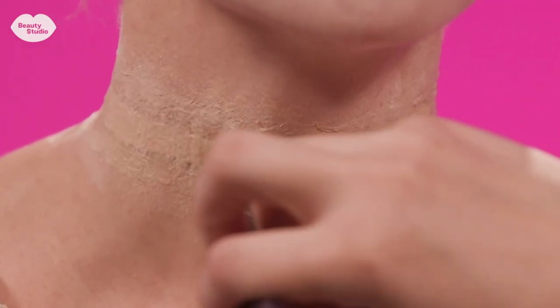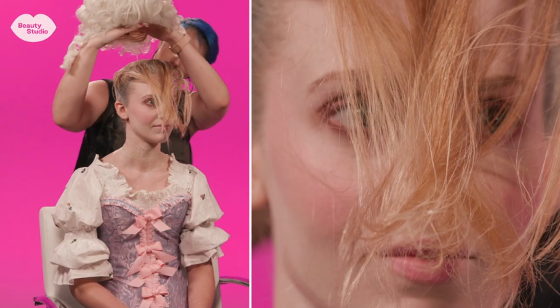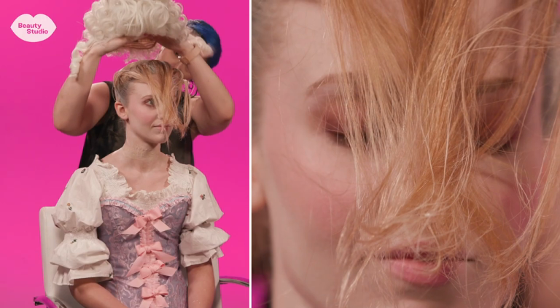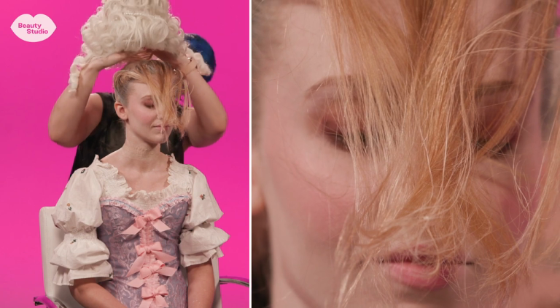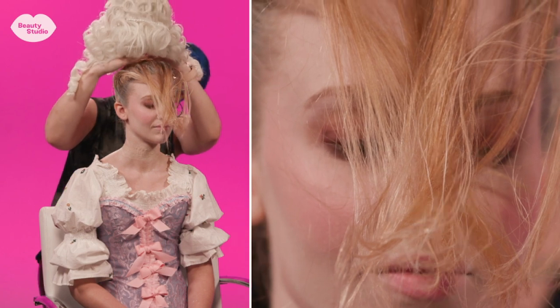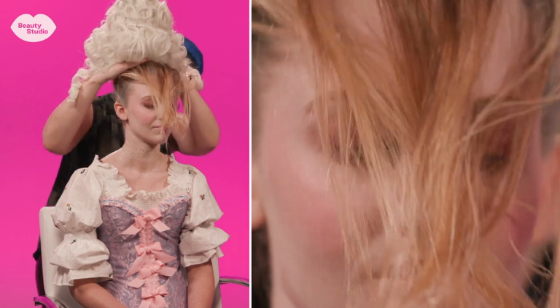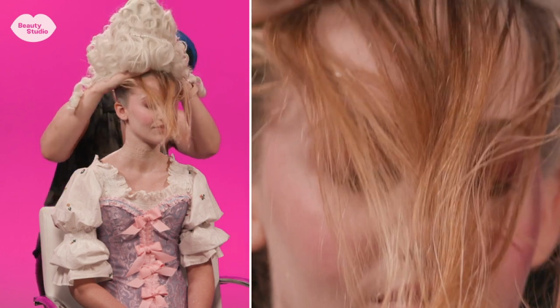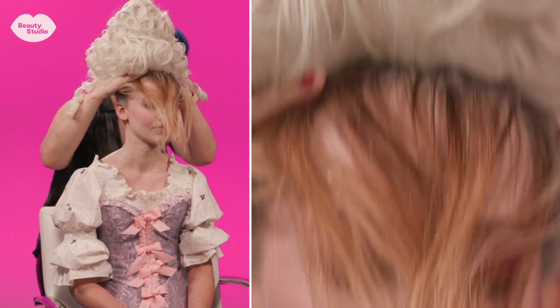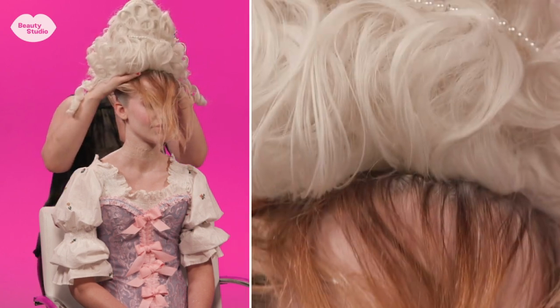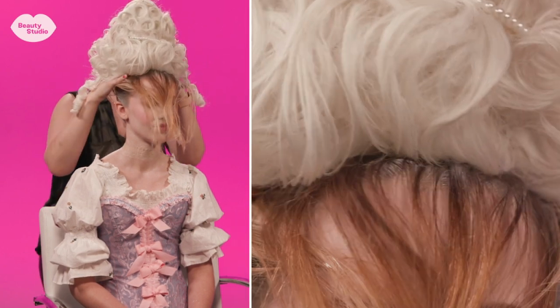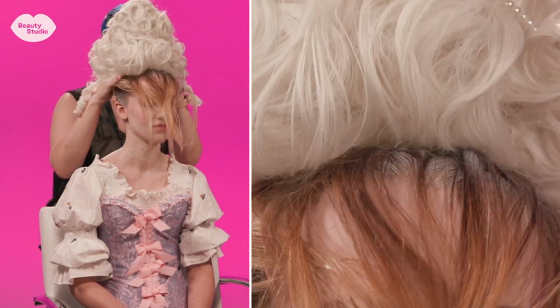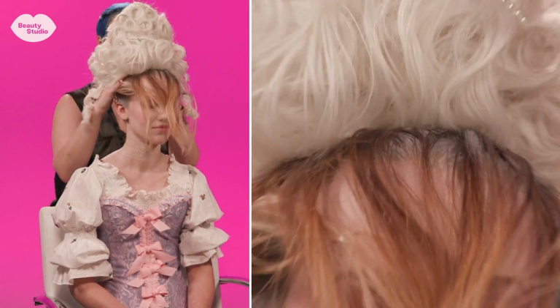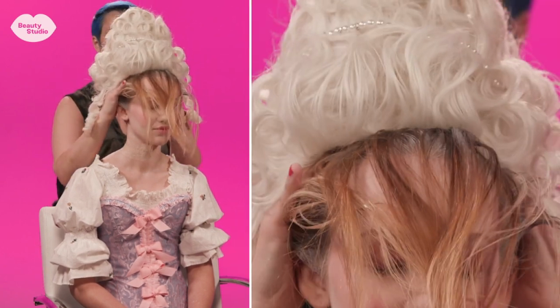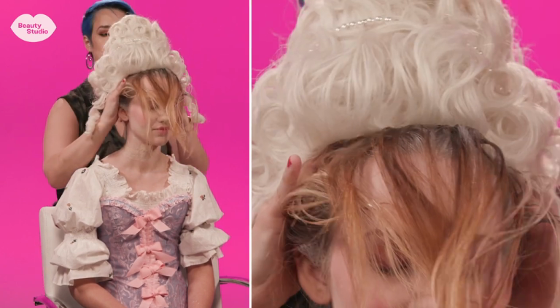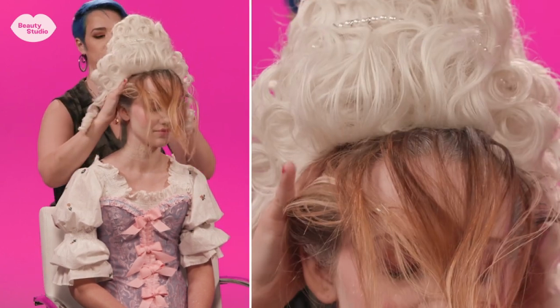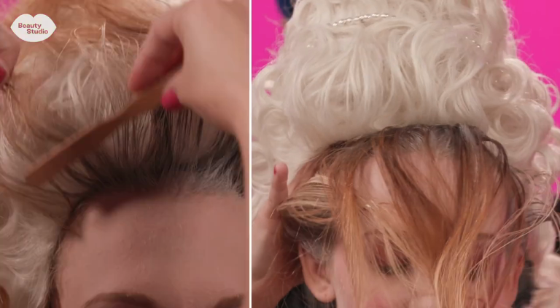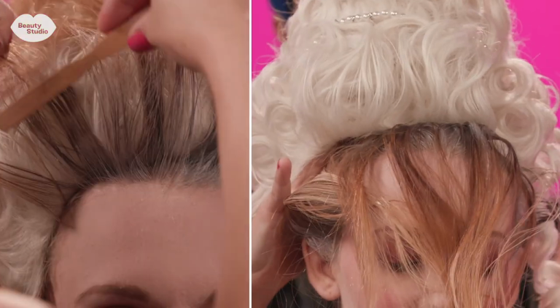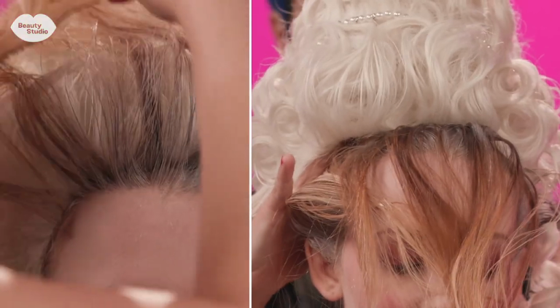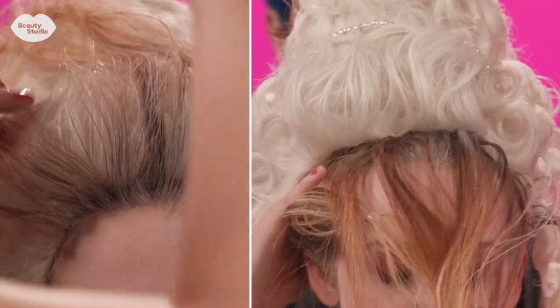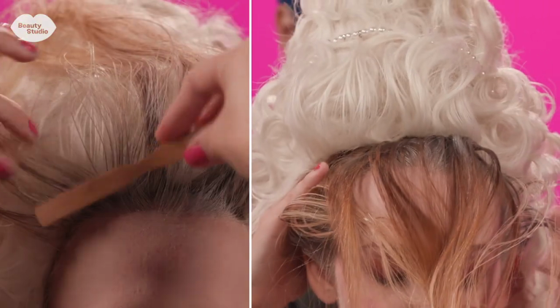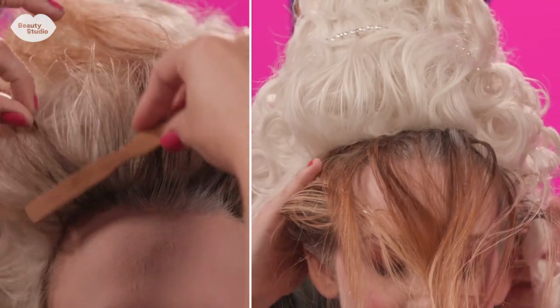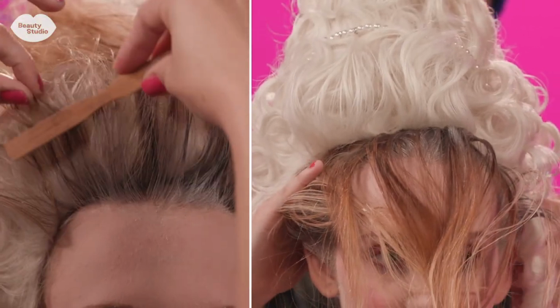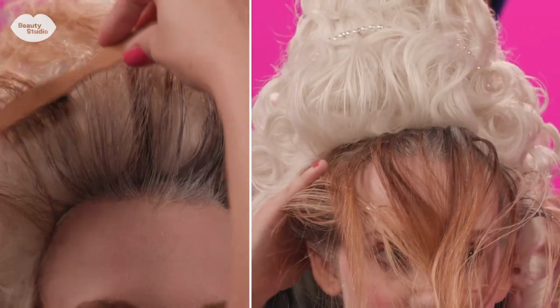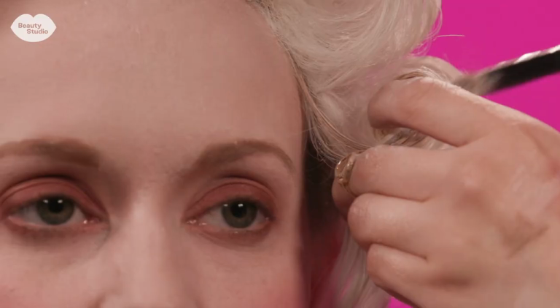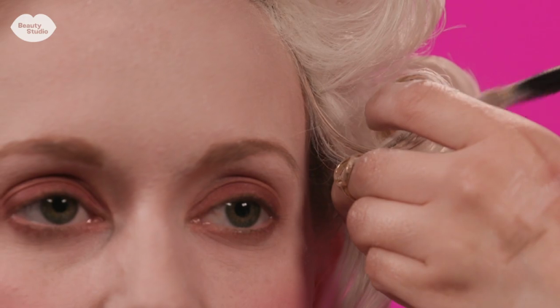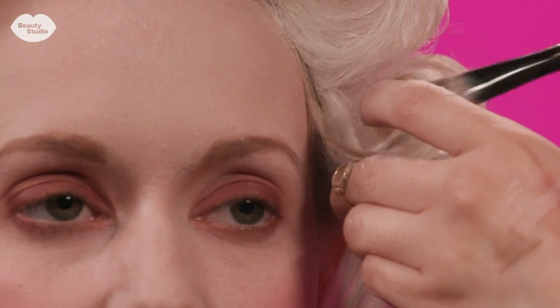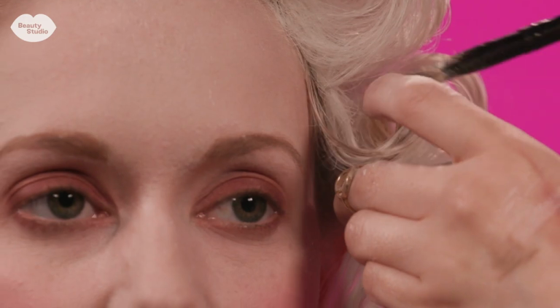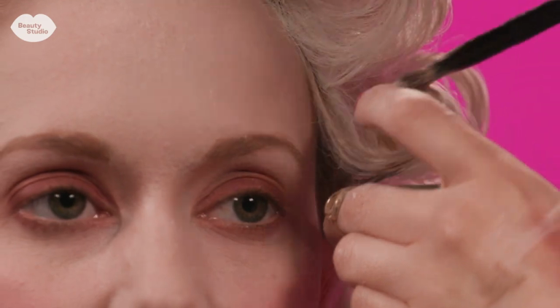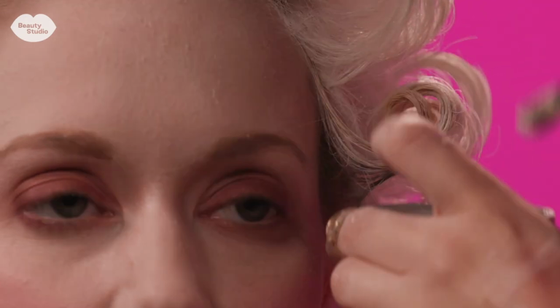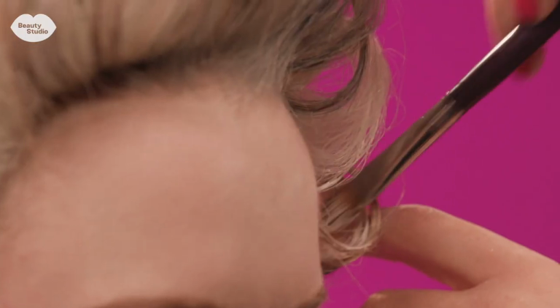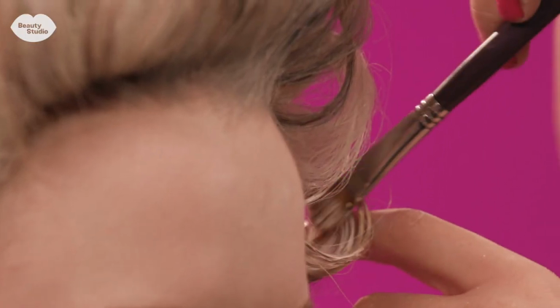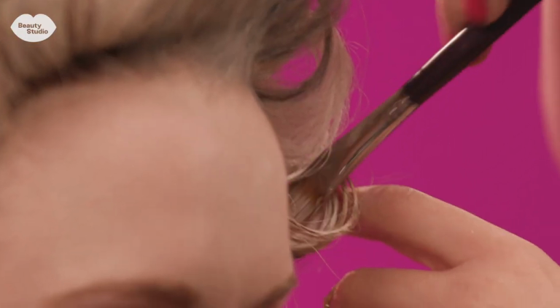Next I'm applying the wig and I'm taking the hair that I left loose and pulling it up into the wig in a style that flows with the hair that's already there.